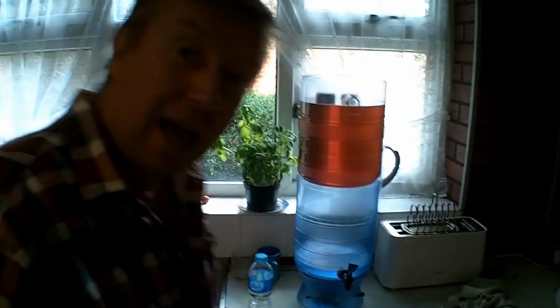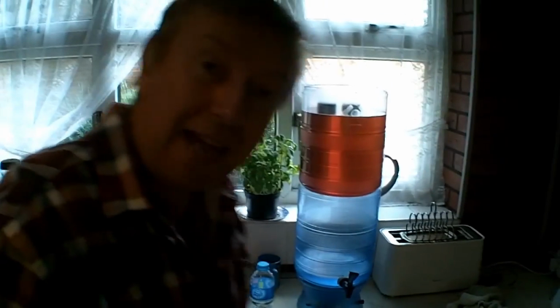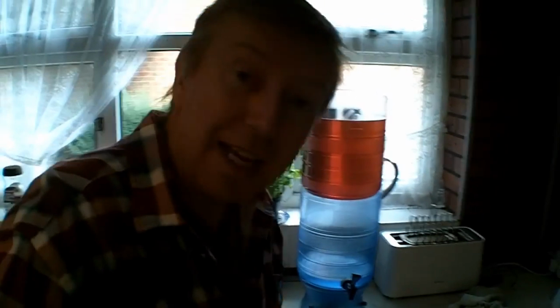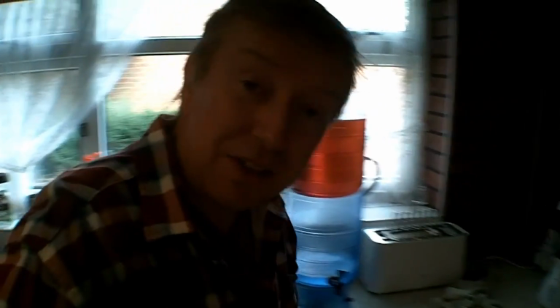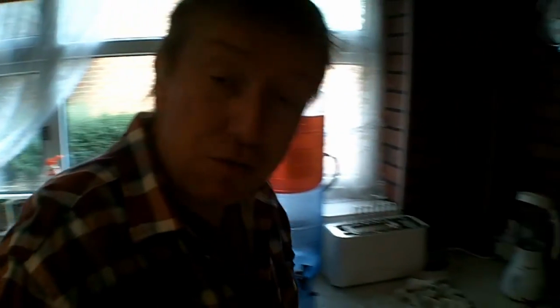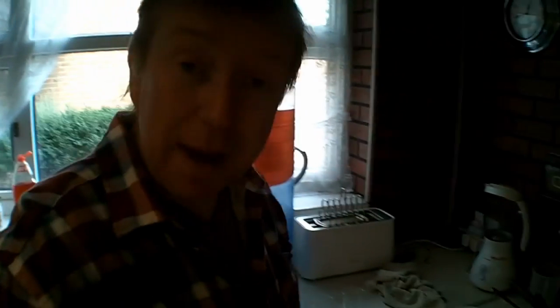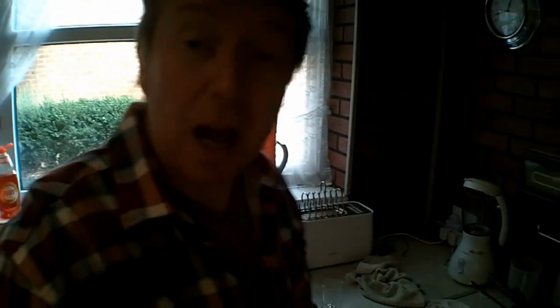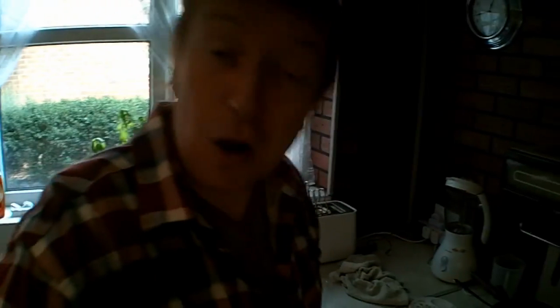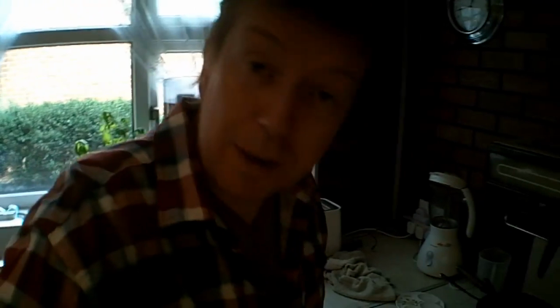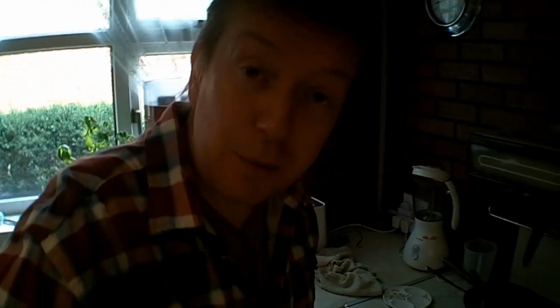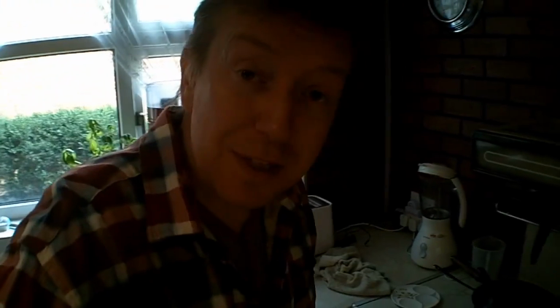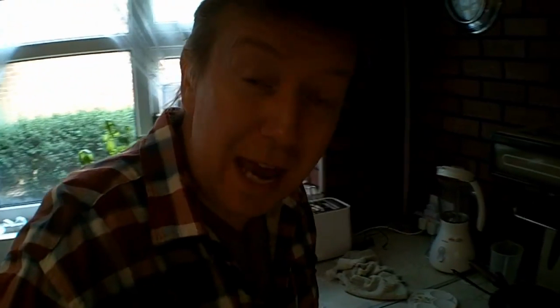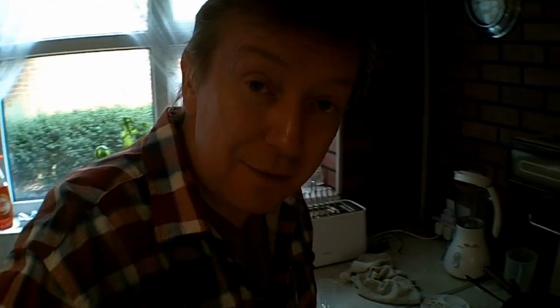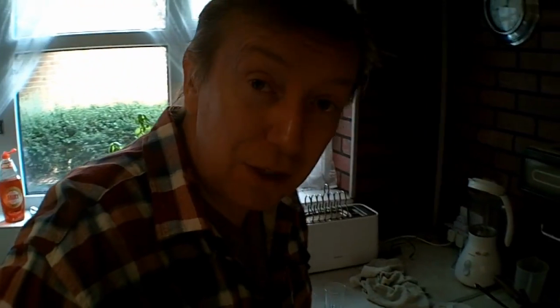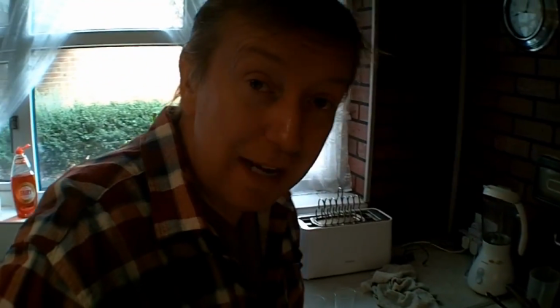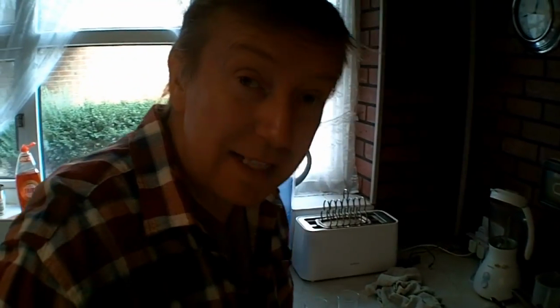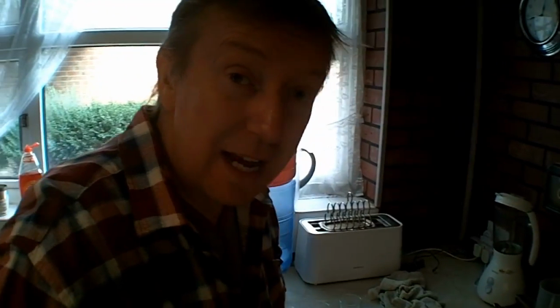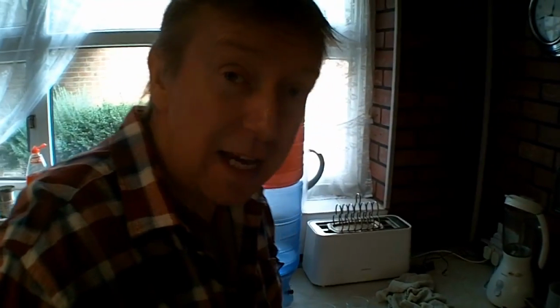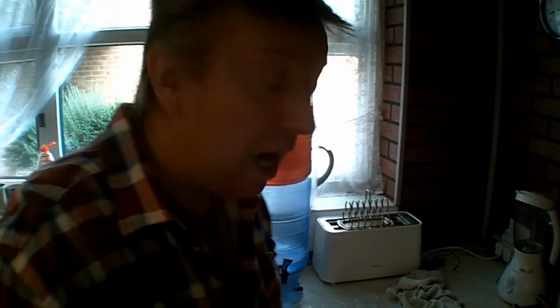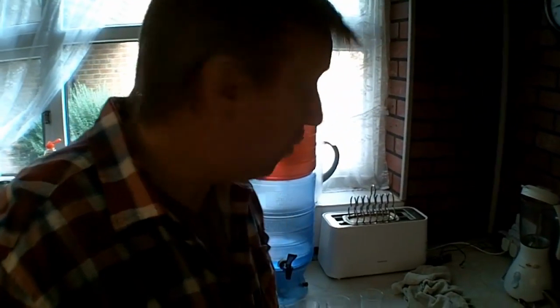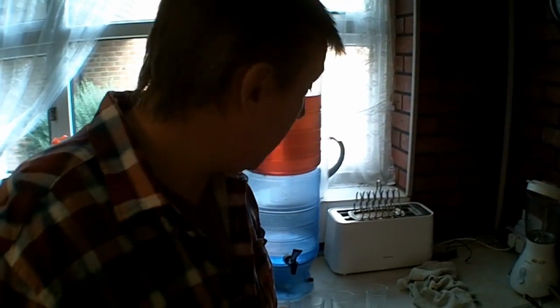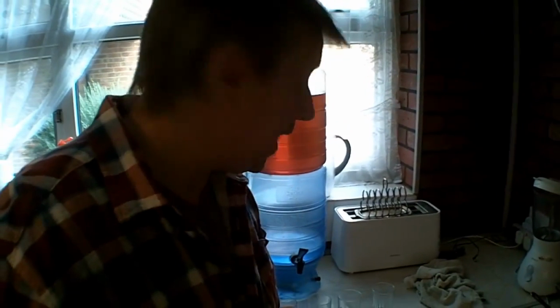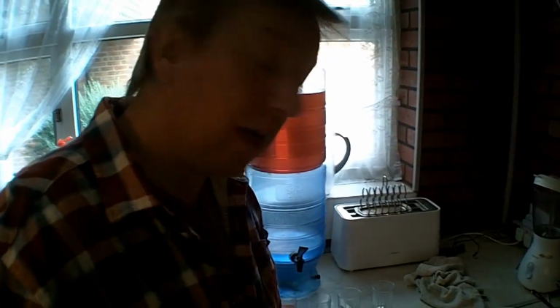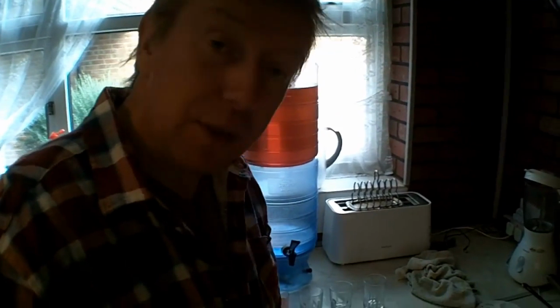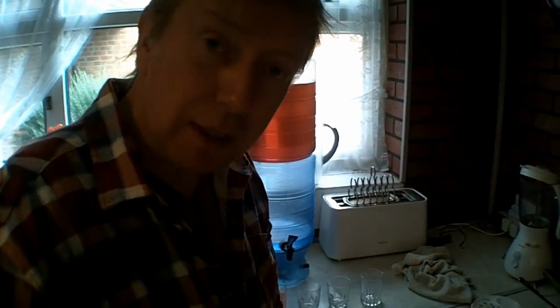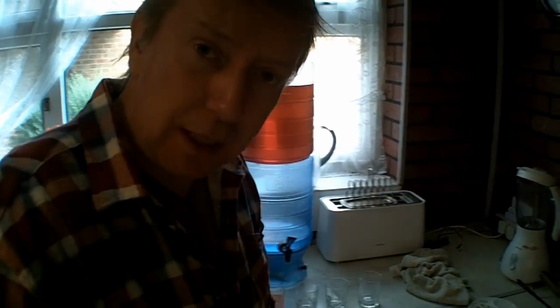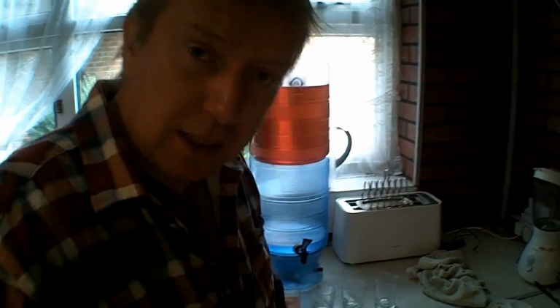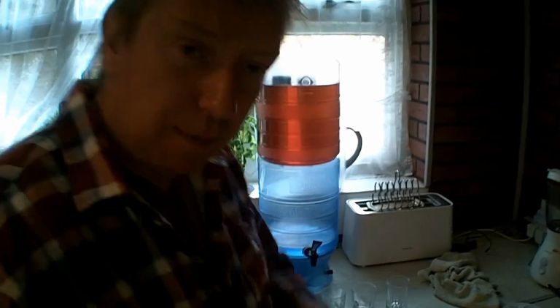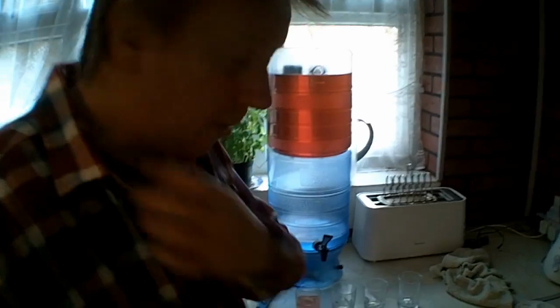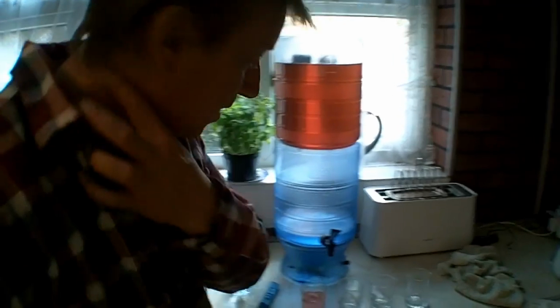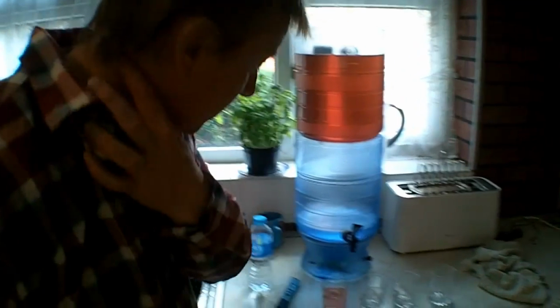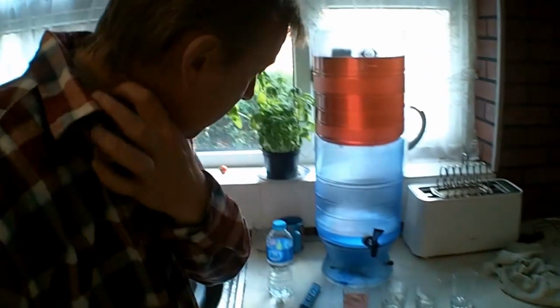Hey there, this is Rick. I hope everyone's having a great day. I'm doing a little experiment today.